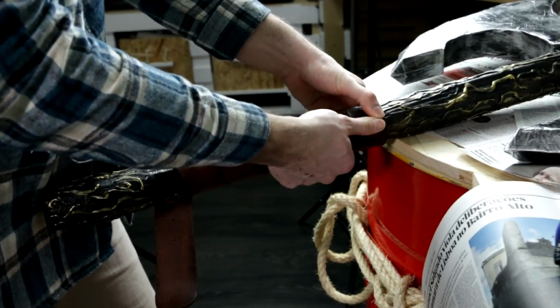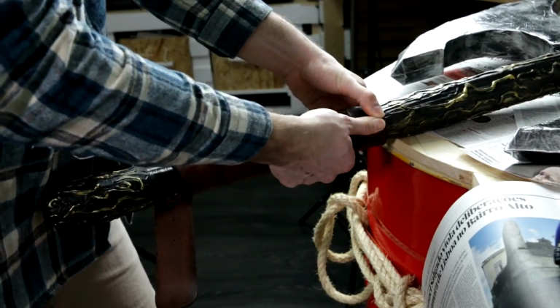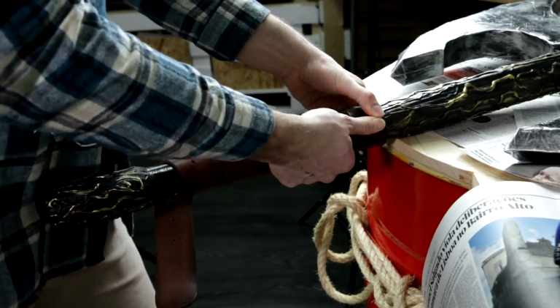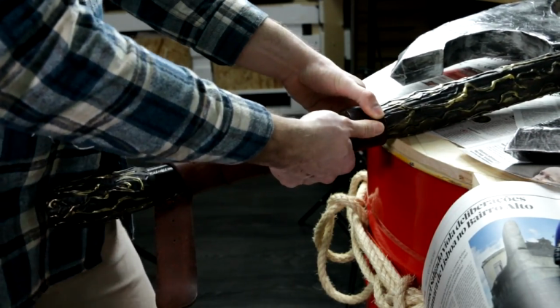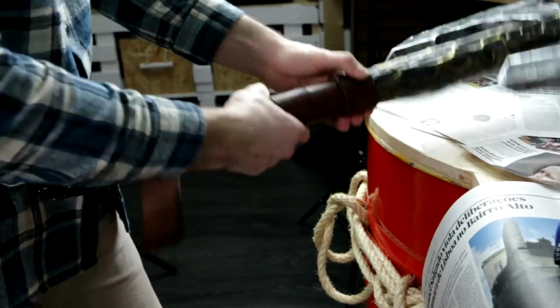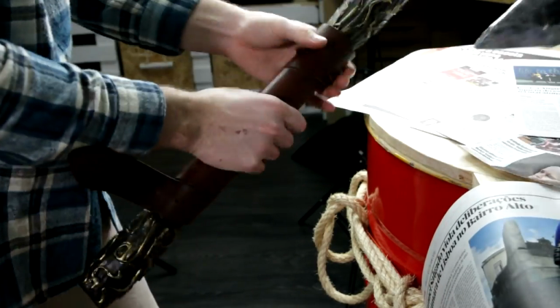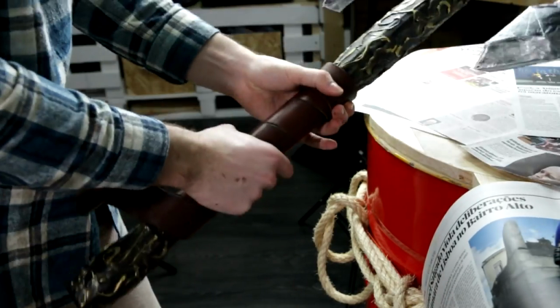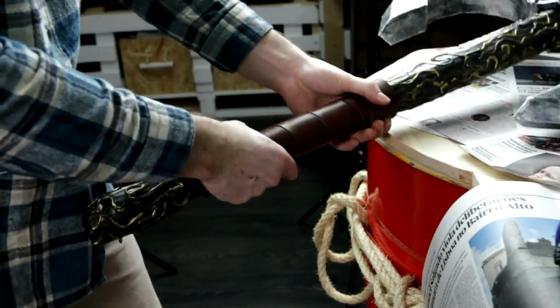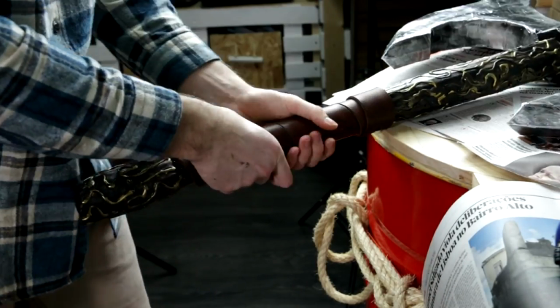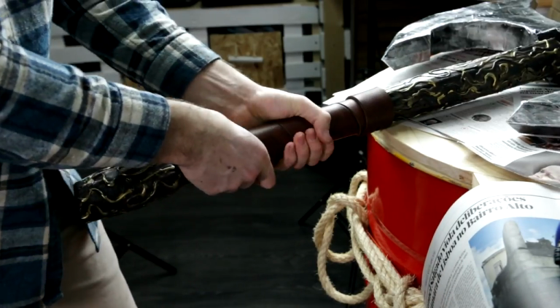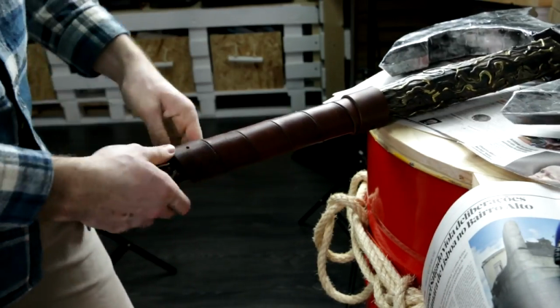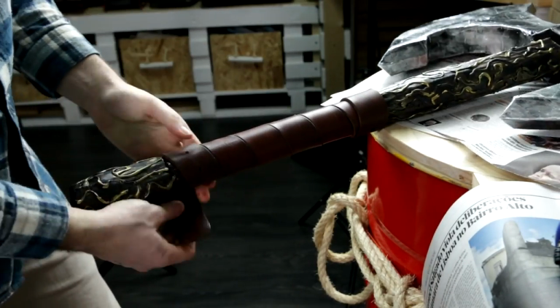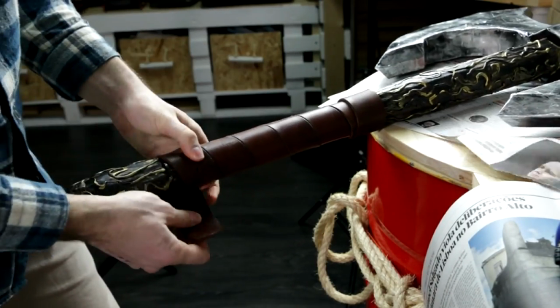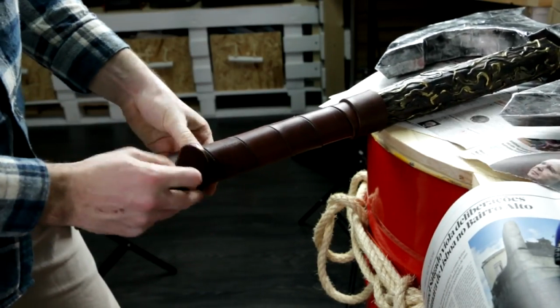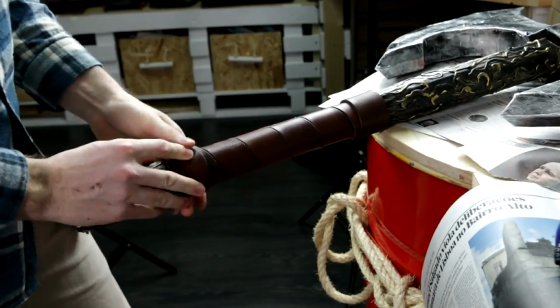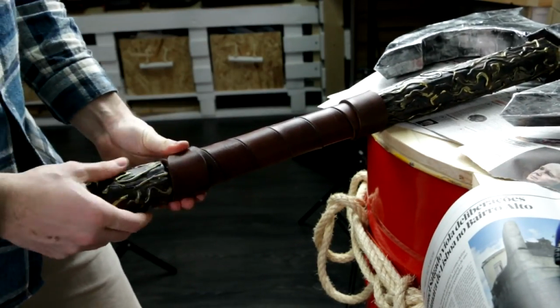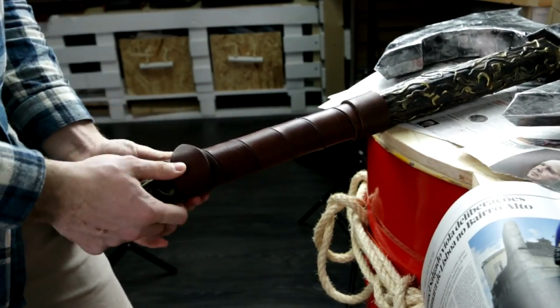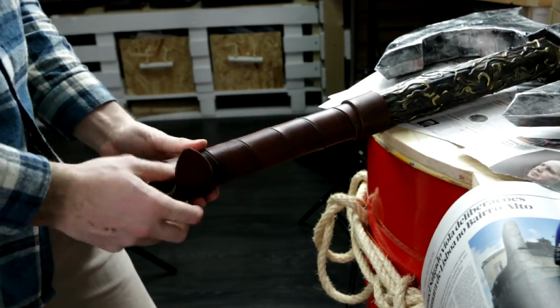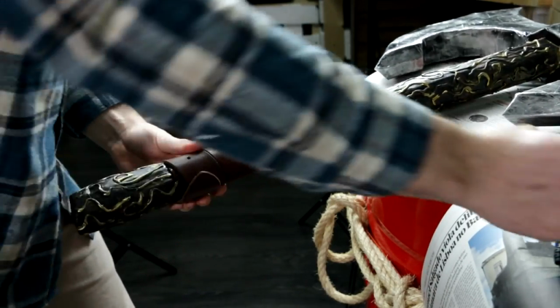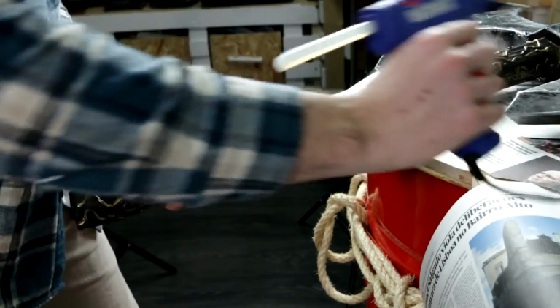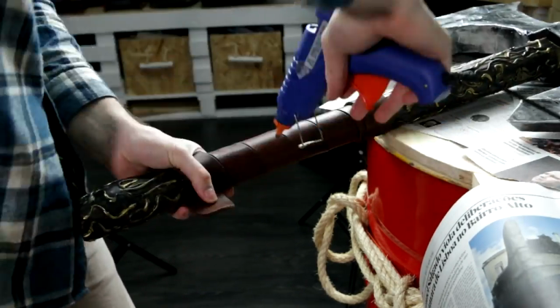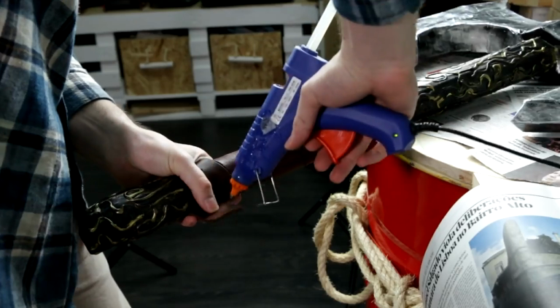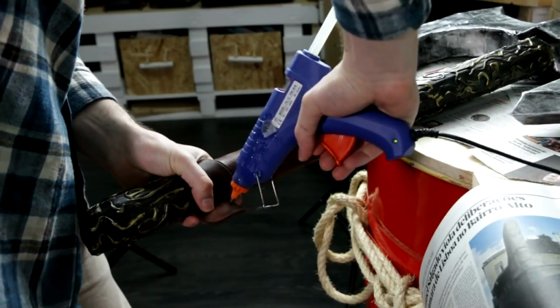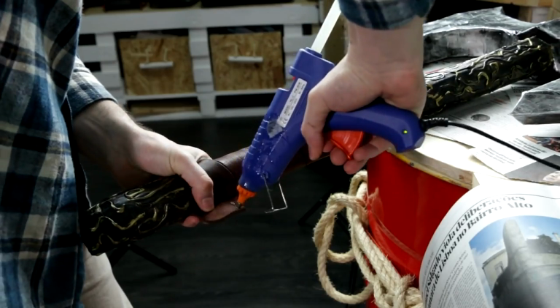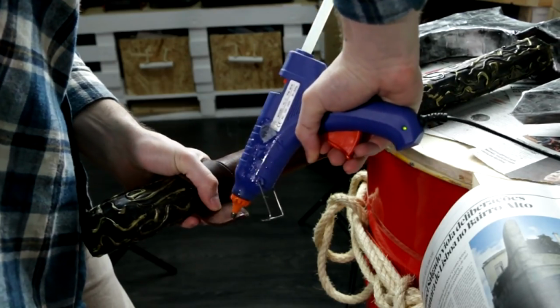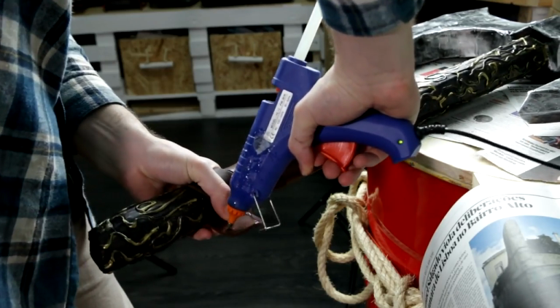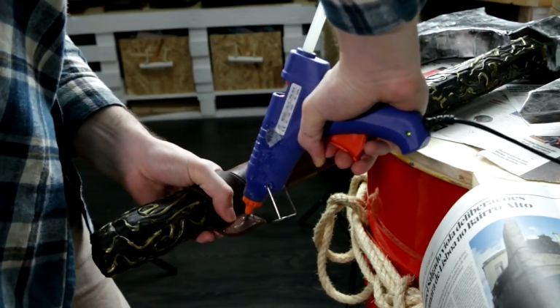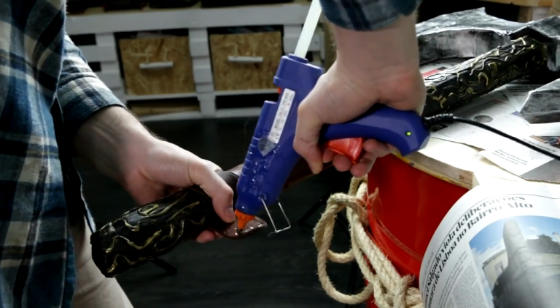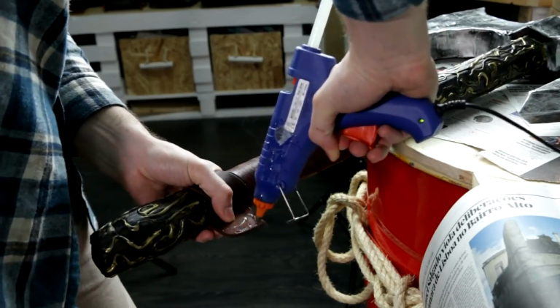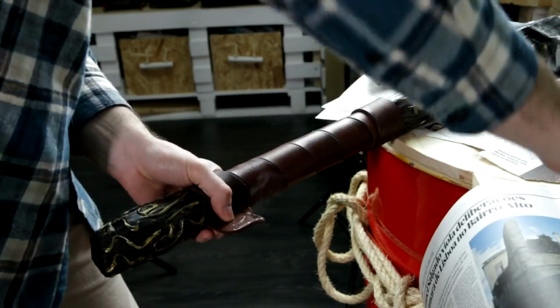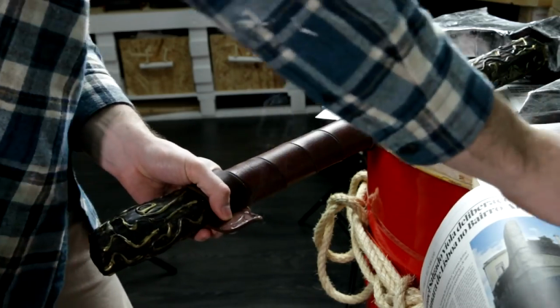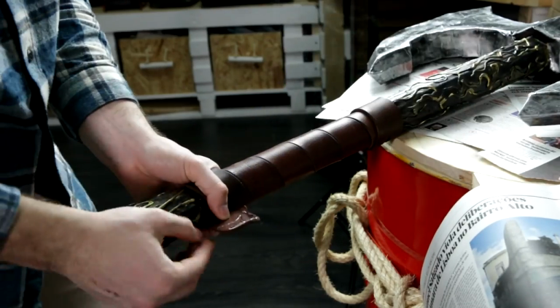To protect your axe, you must buy a can of protective spray and apply it all over the axe.